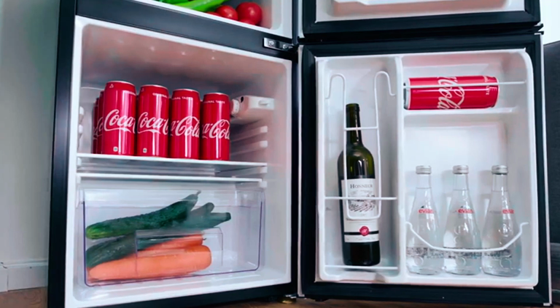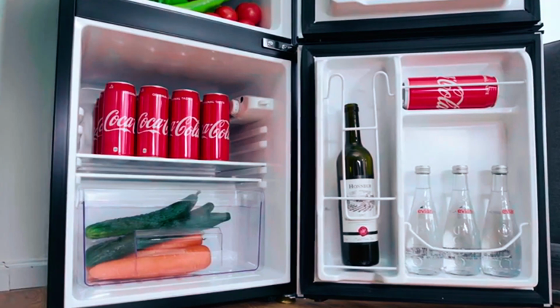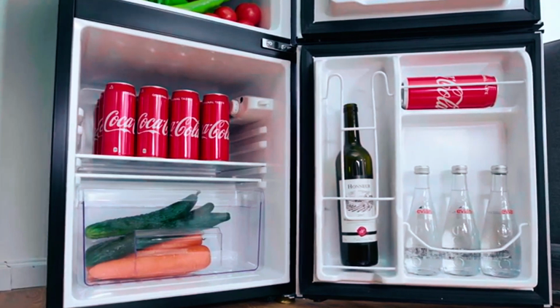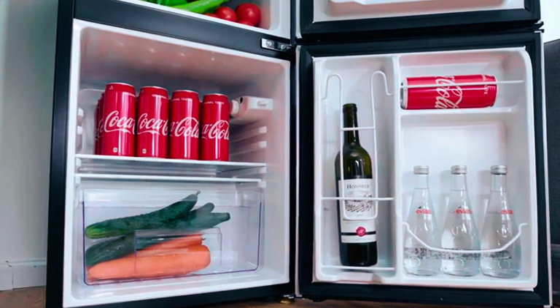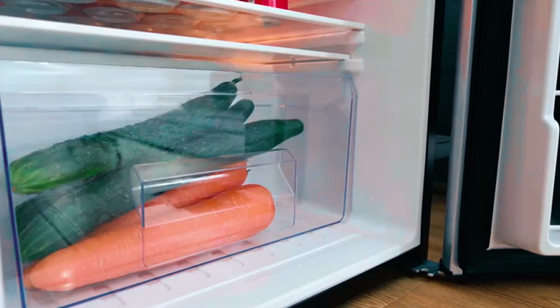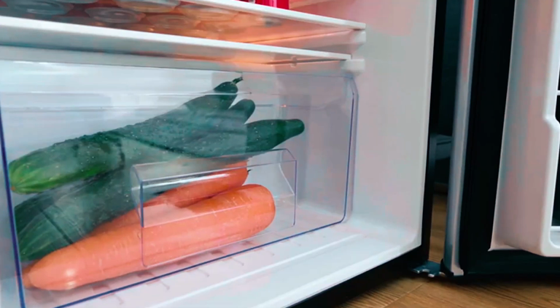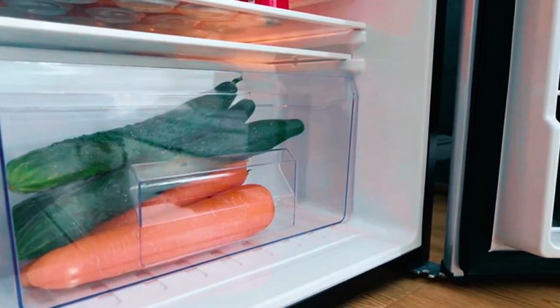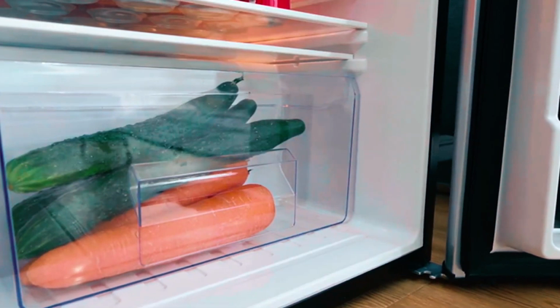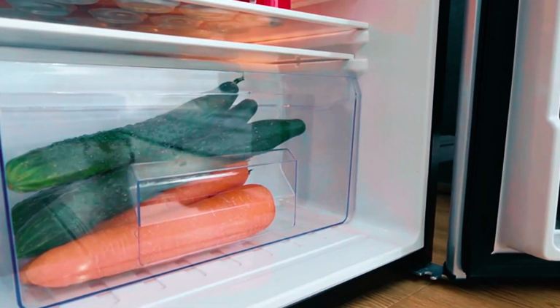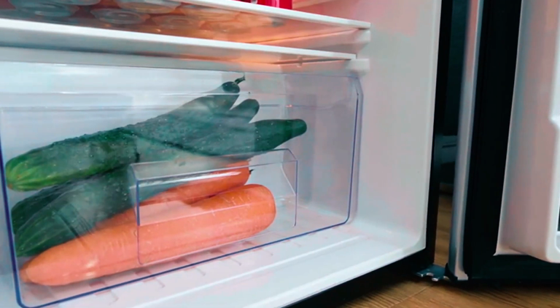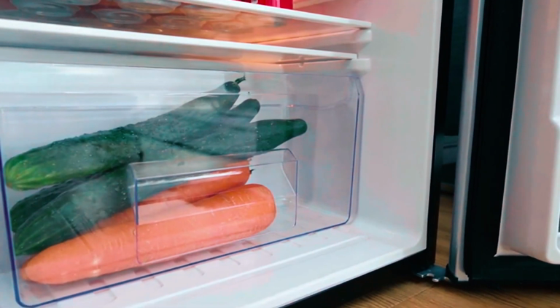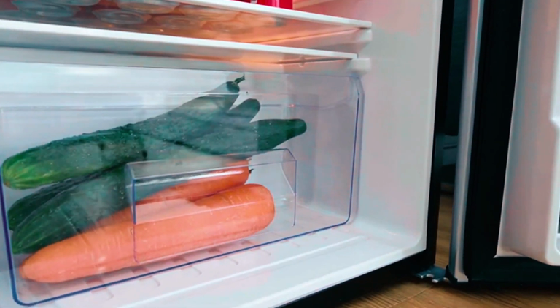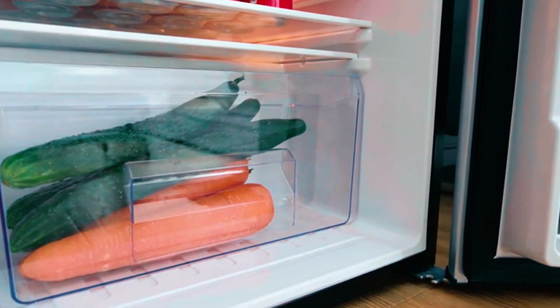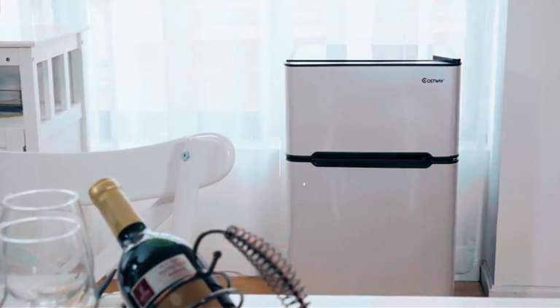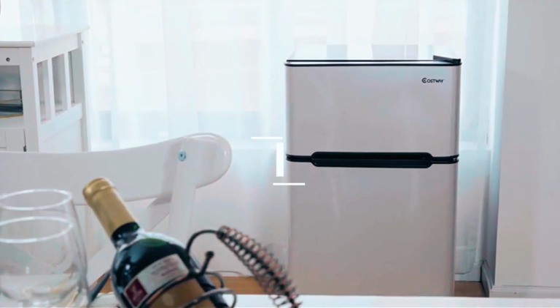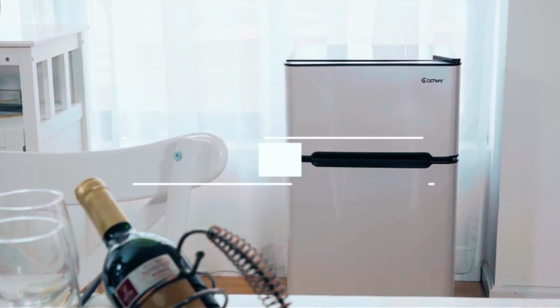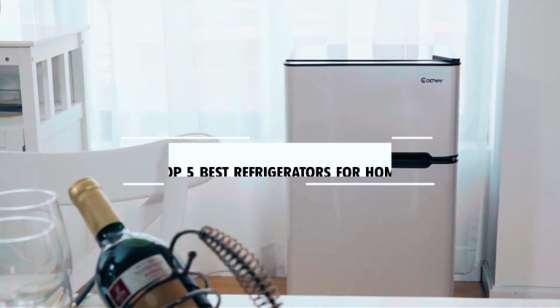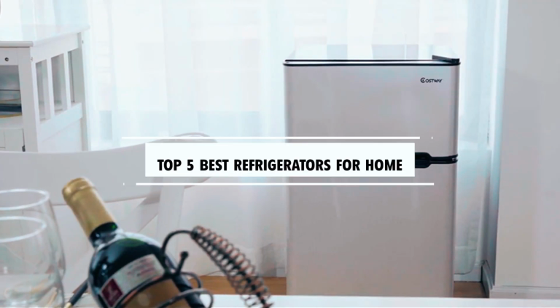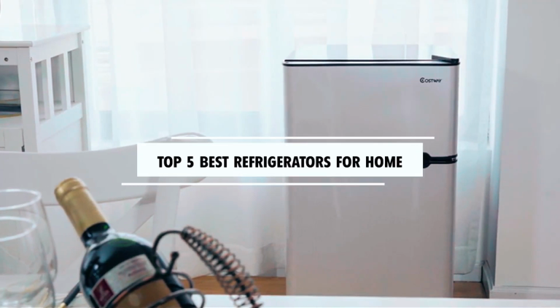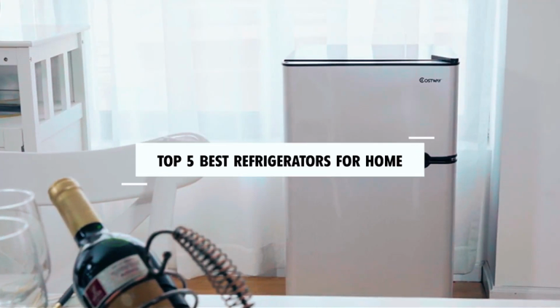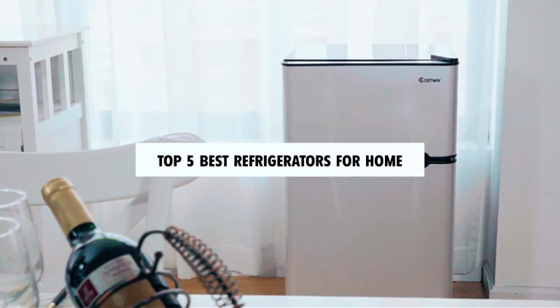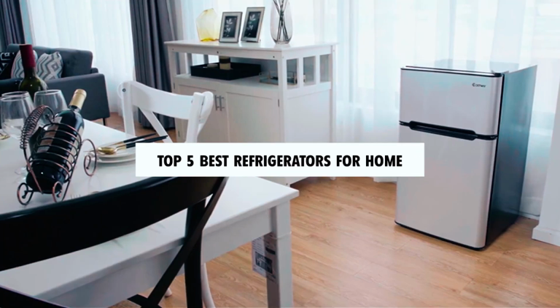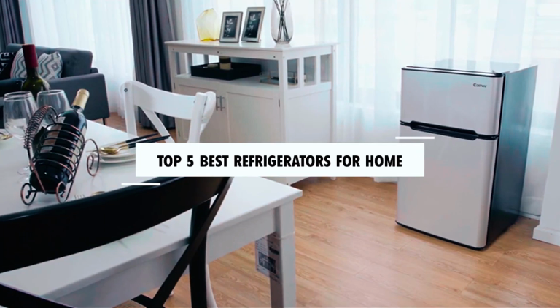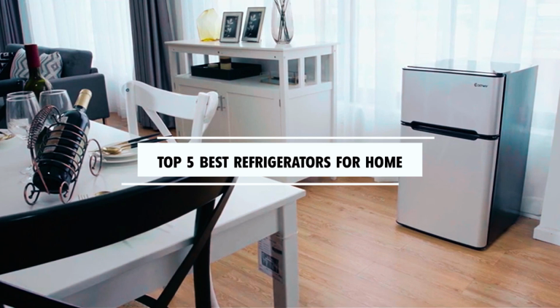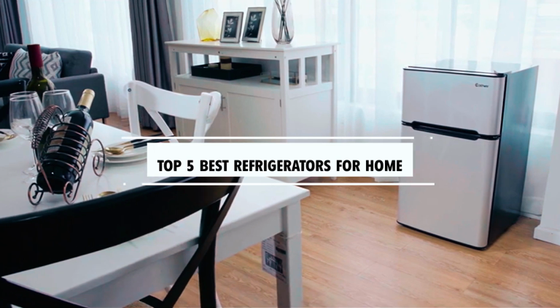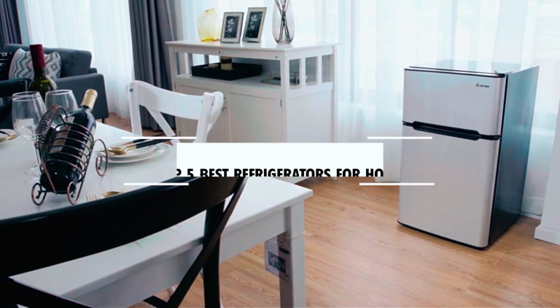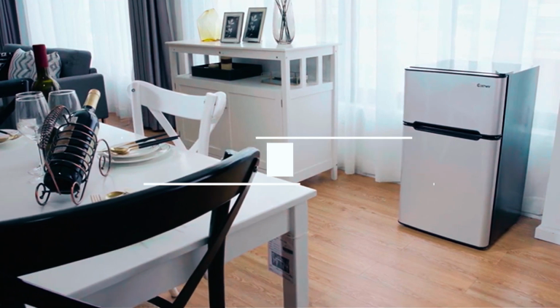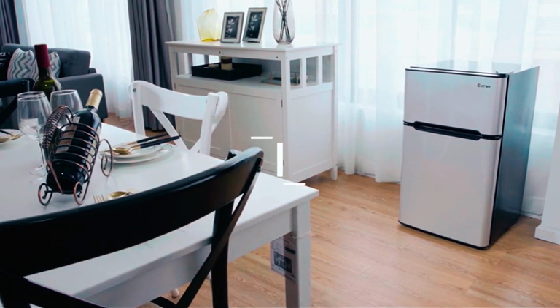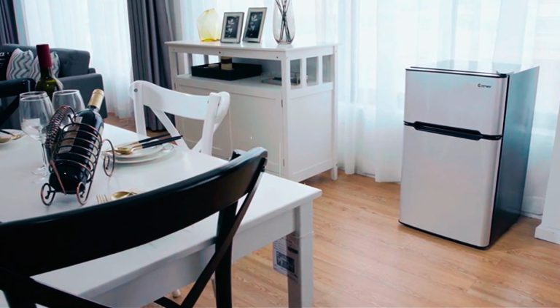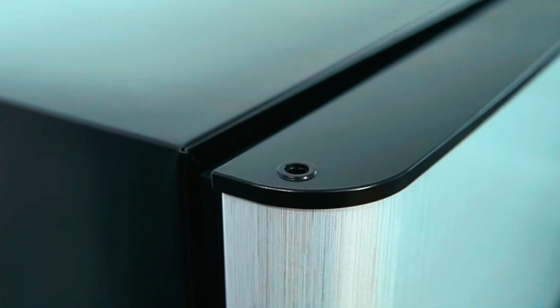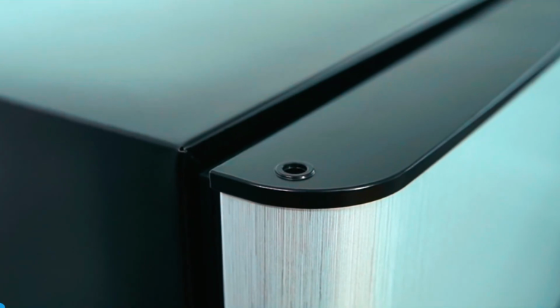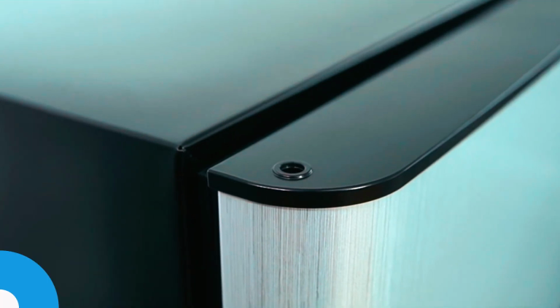Hi there! In today's video, we will showcase the top 5 best refrigerators for home you can buy this year. Let's start!